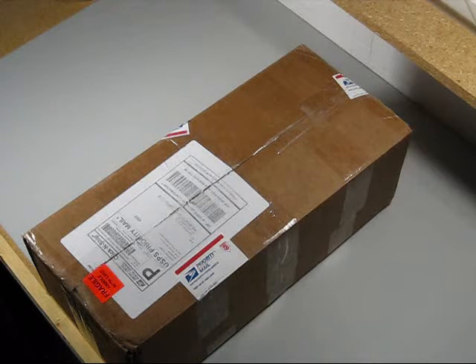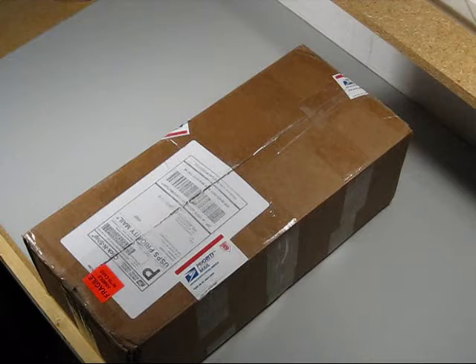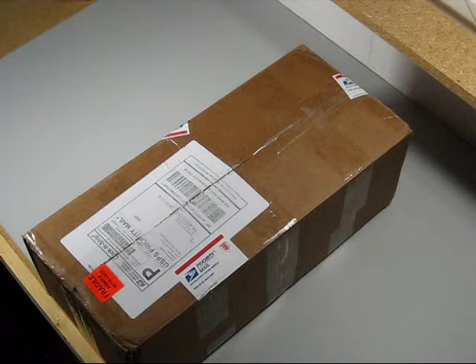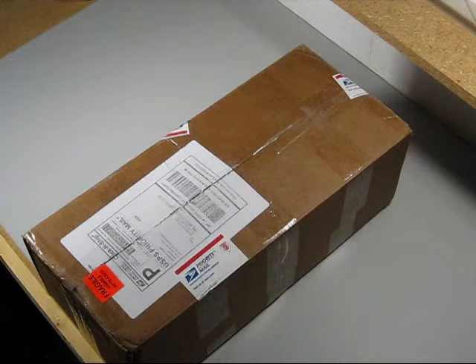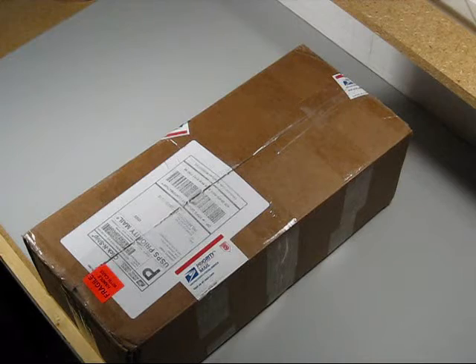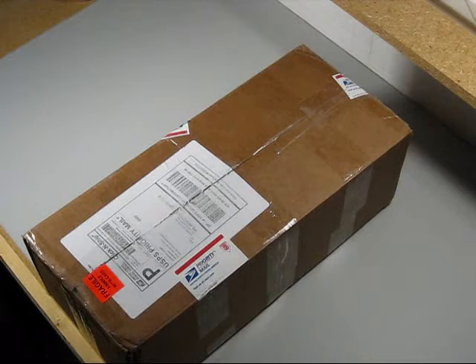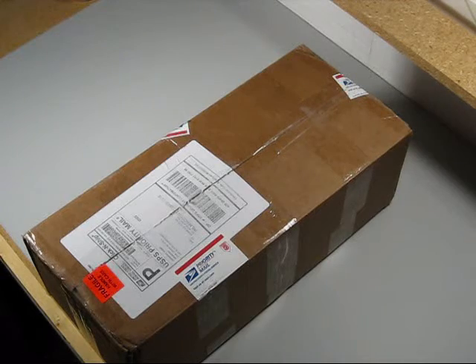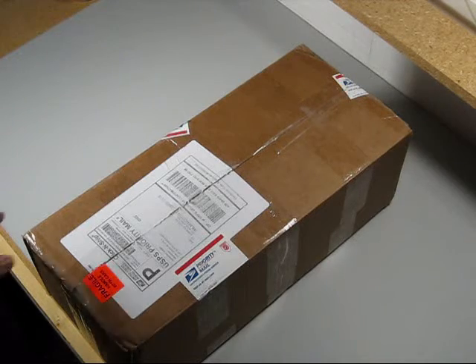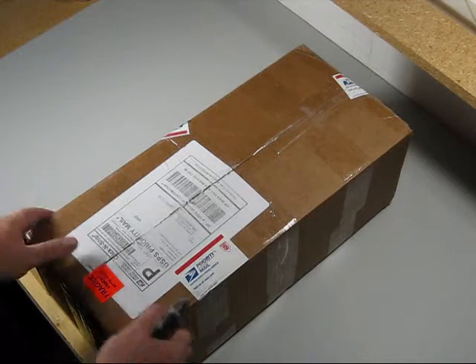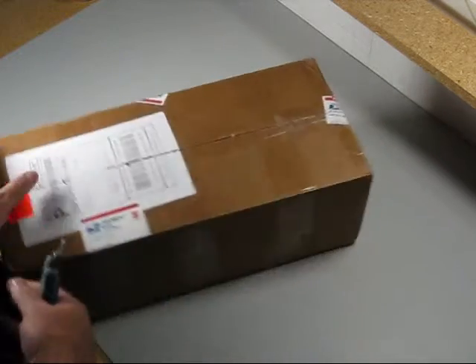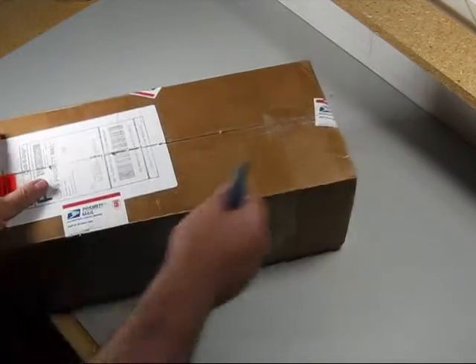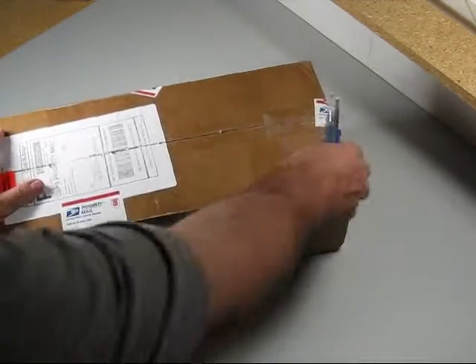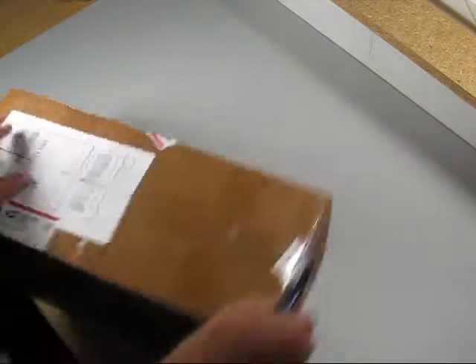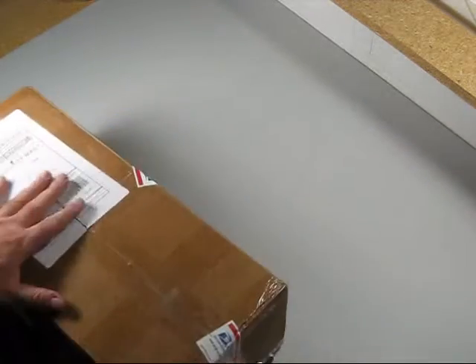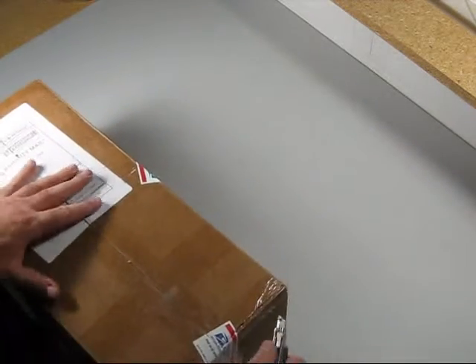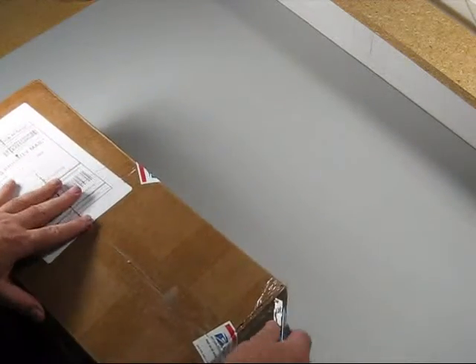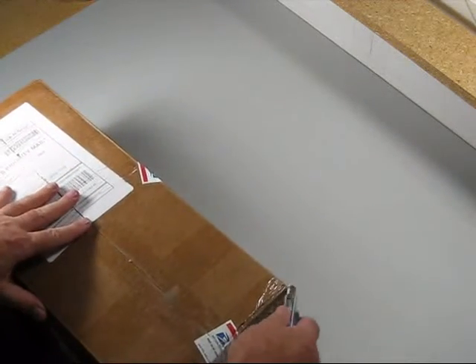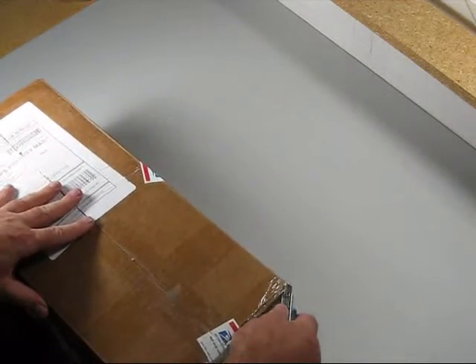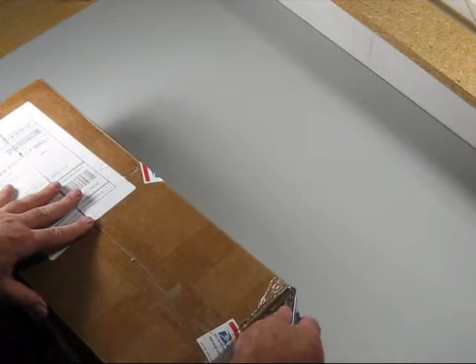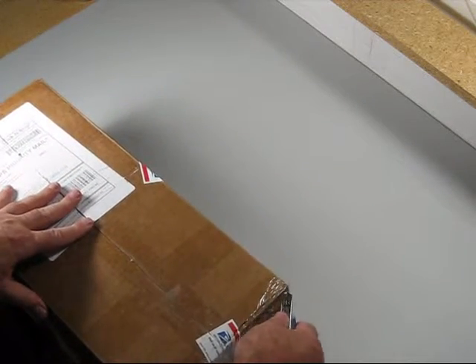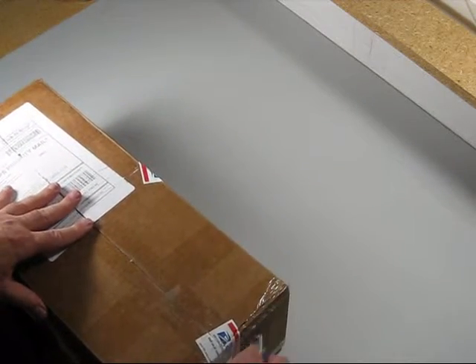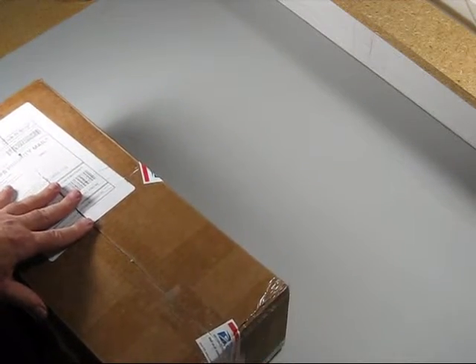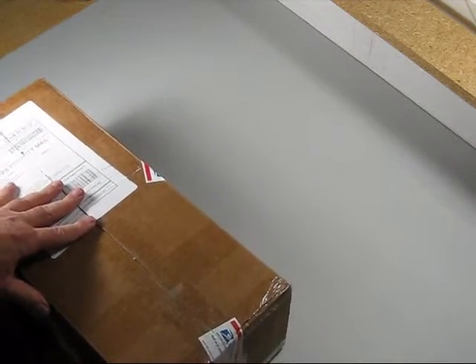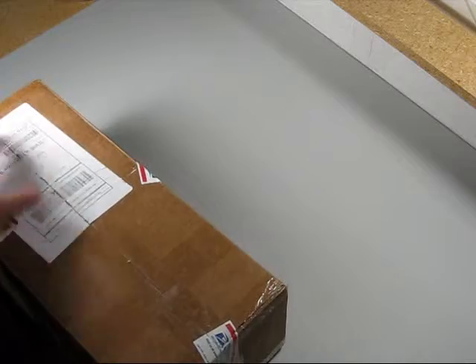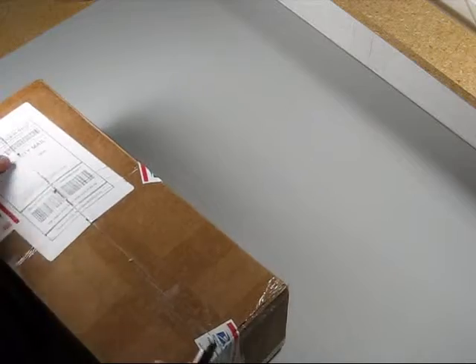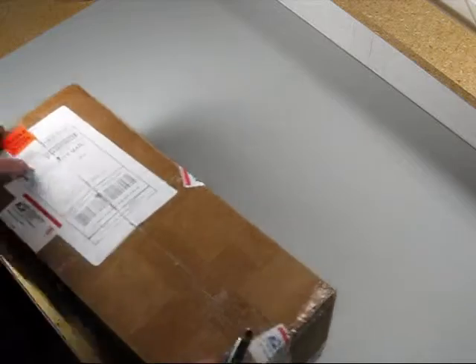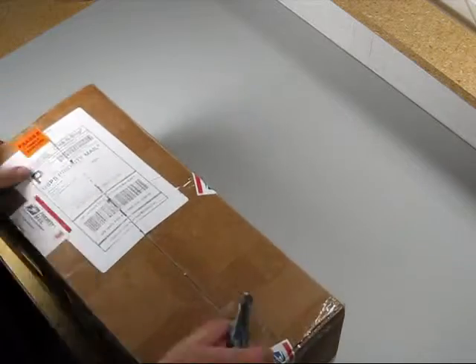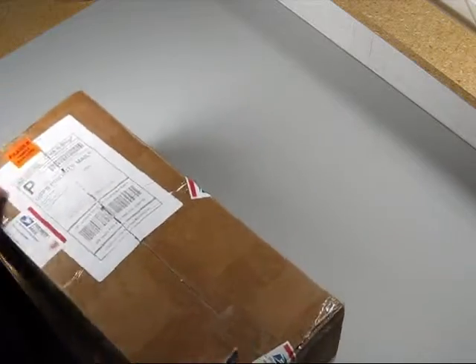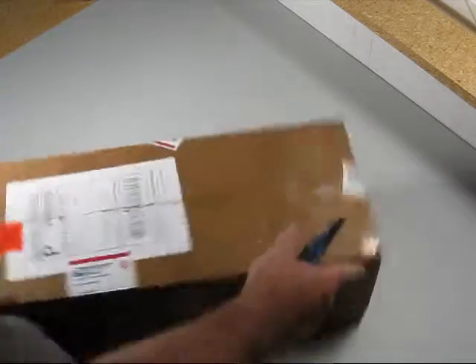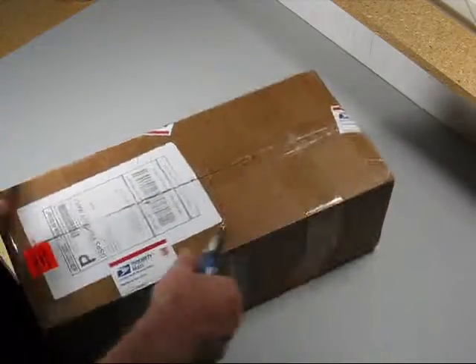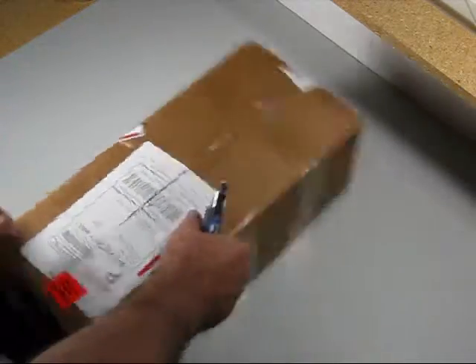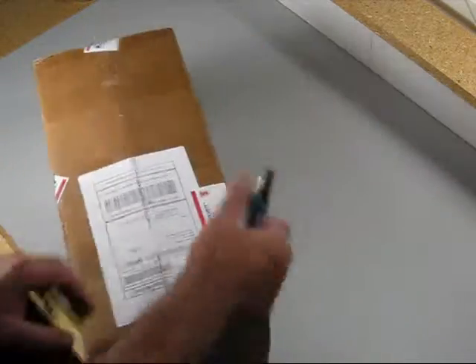So we're going to open it up, take a look, see what we got. This is the fun part — the toys, the toys in the mail.